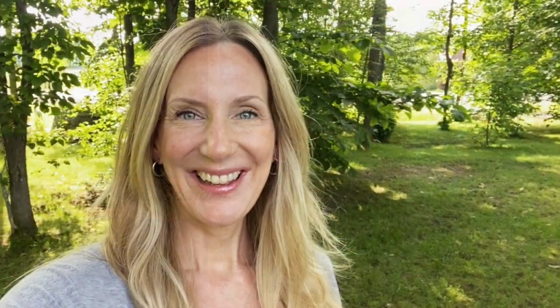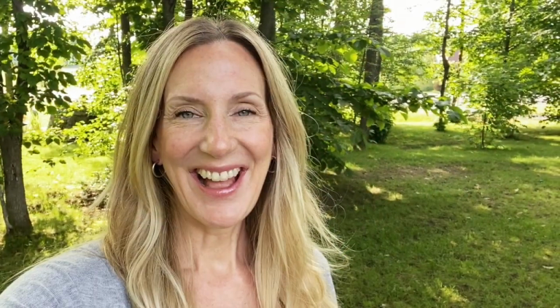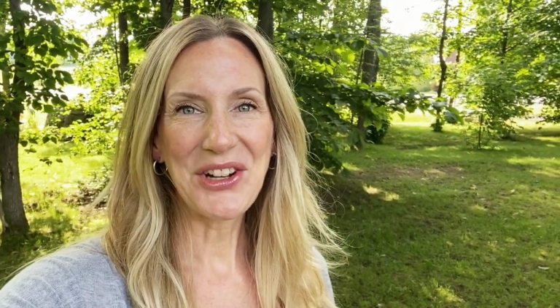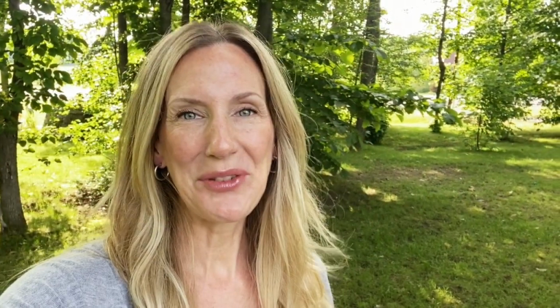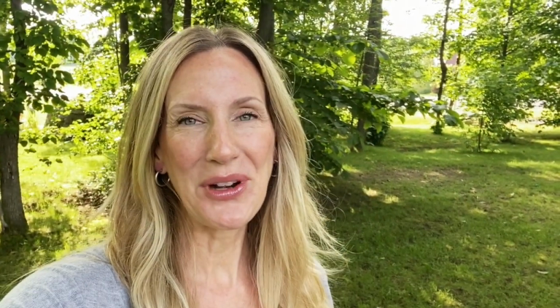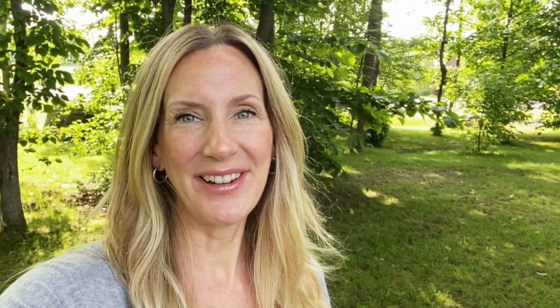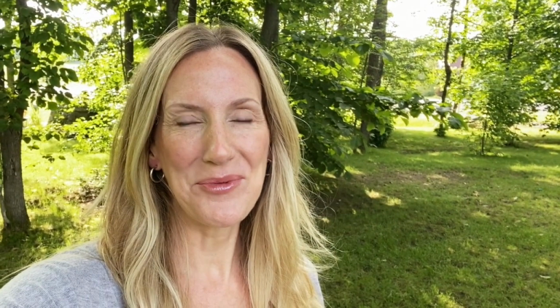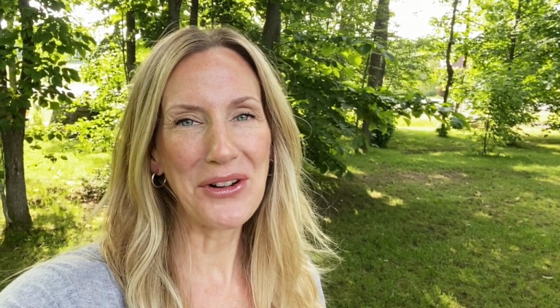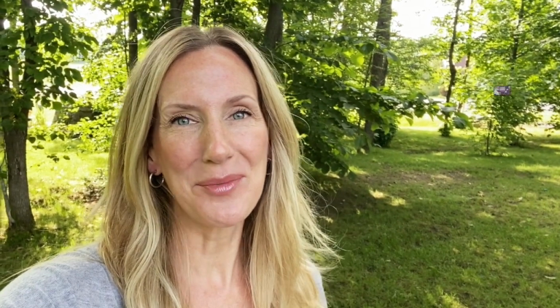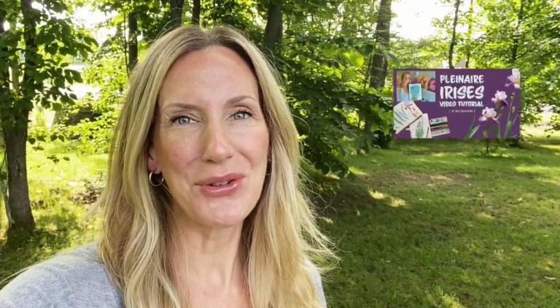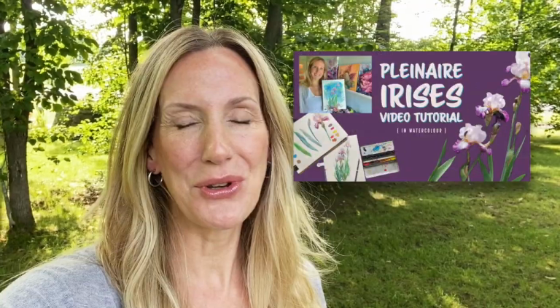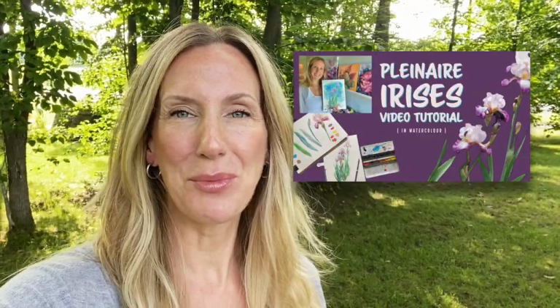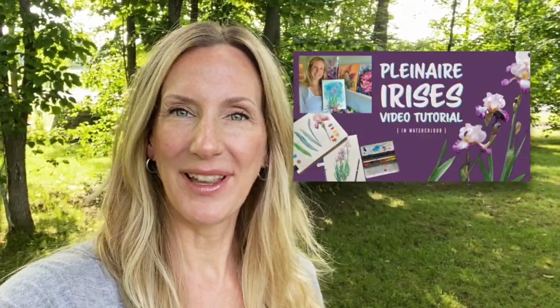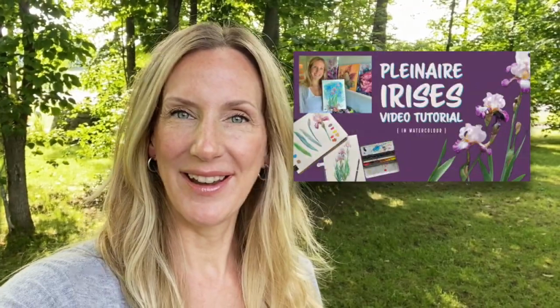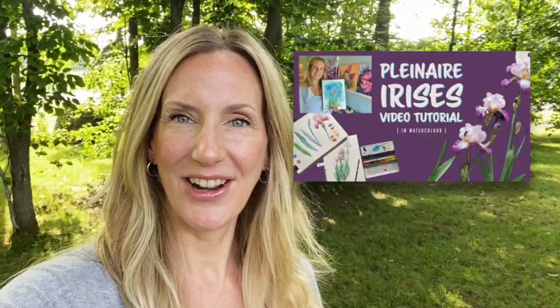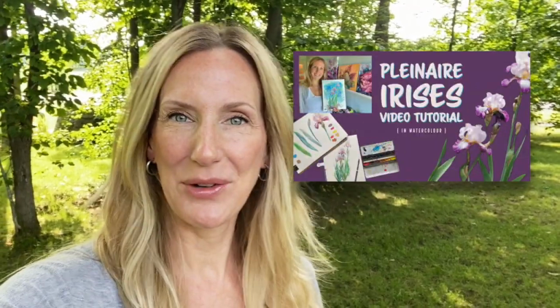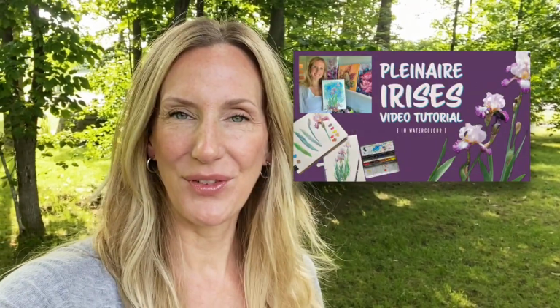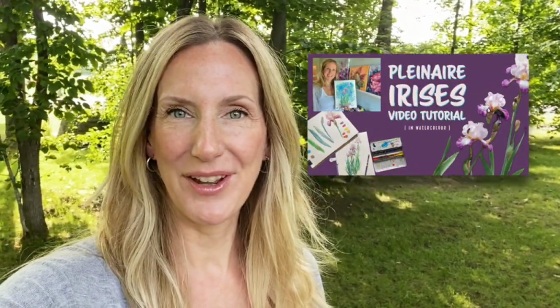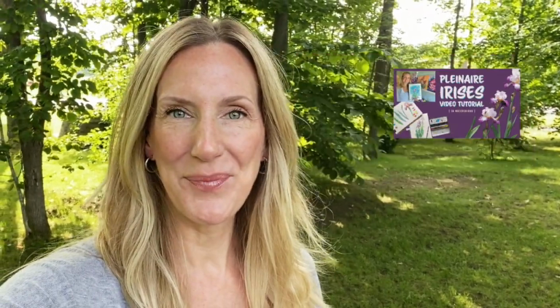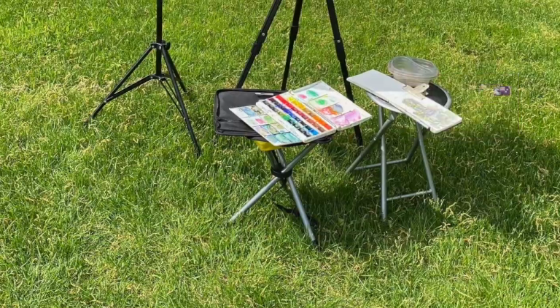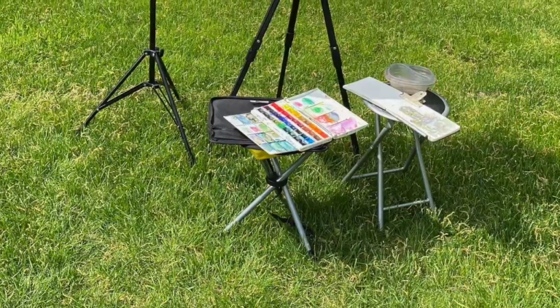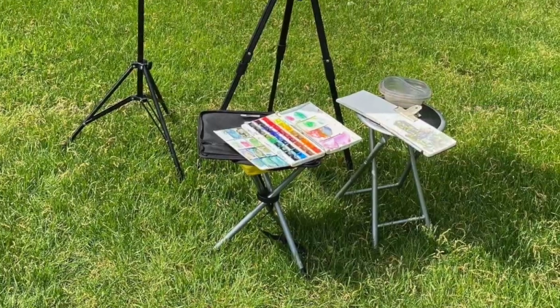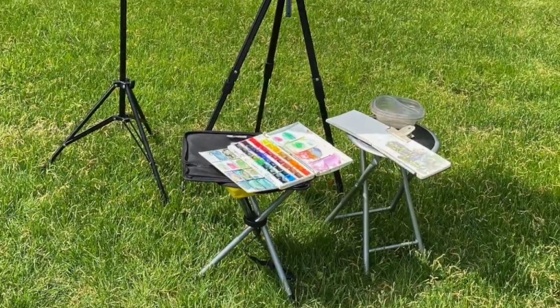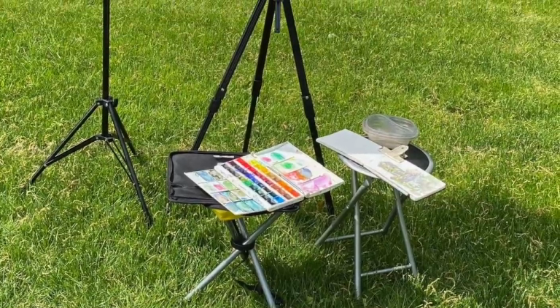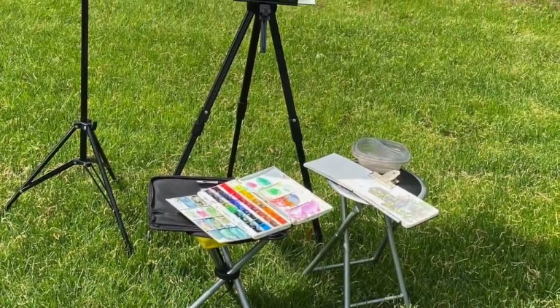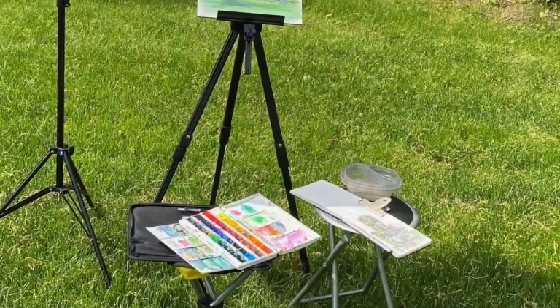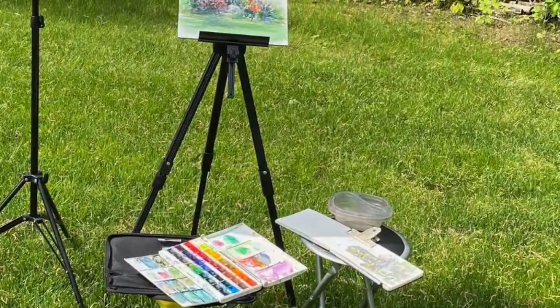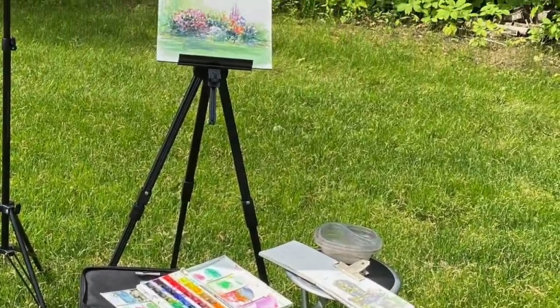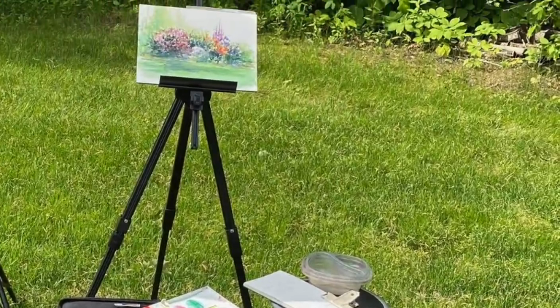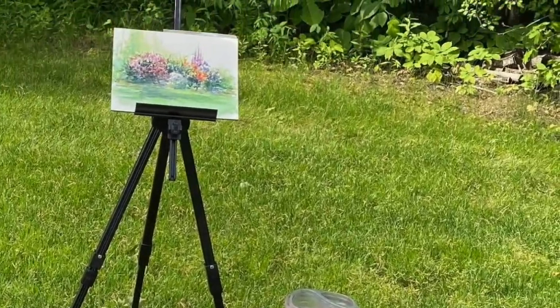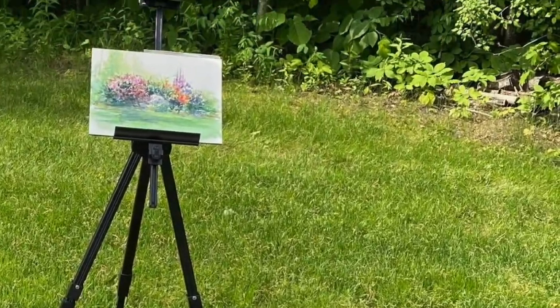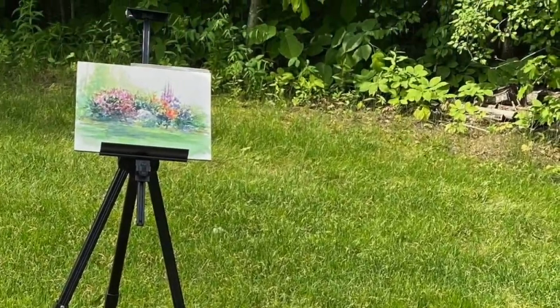Hello everyone! Welcome to your plein air iris video. I'm going to be showing you everything that's in my plein air kit.